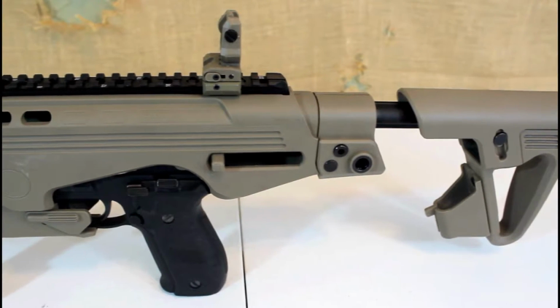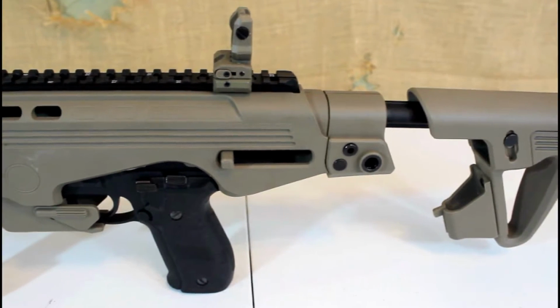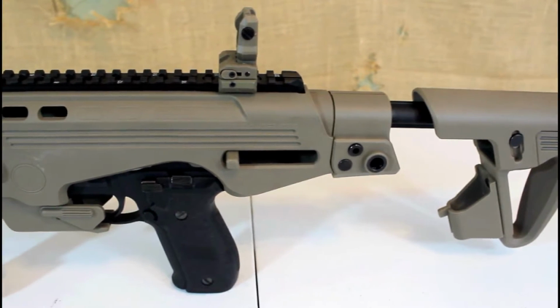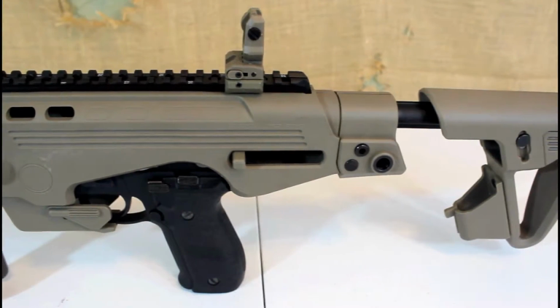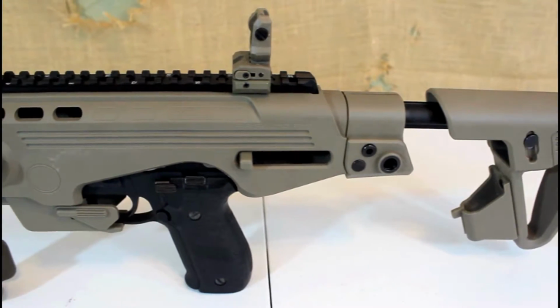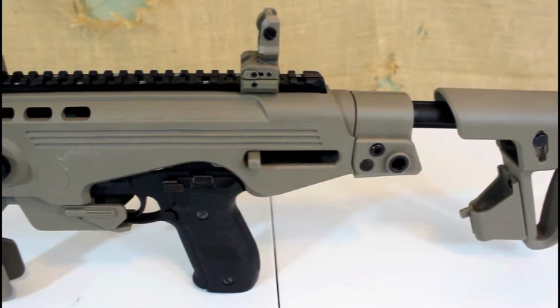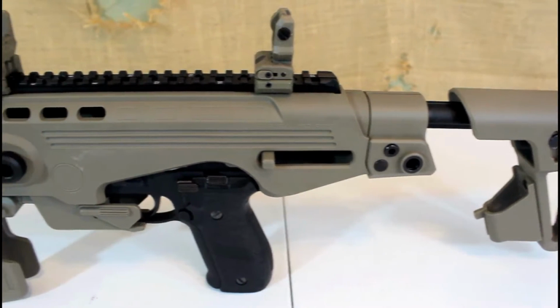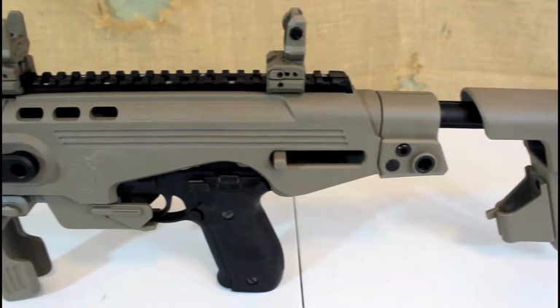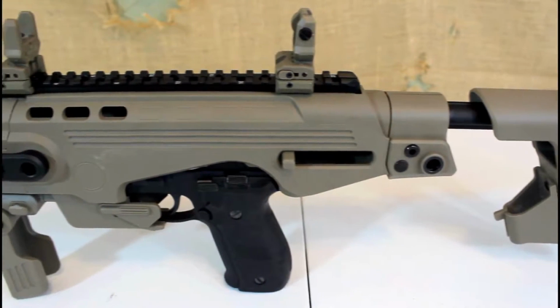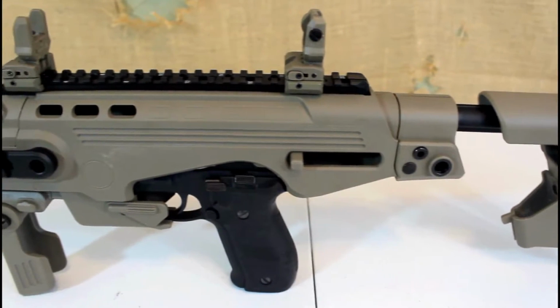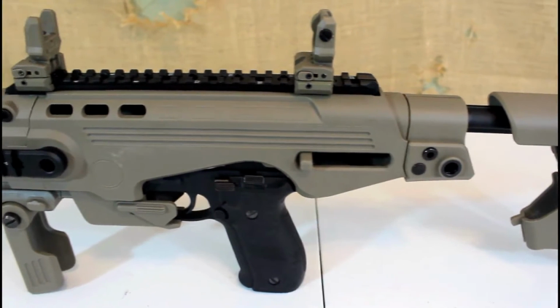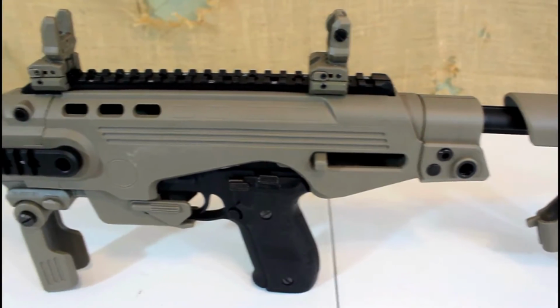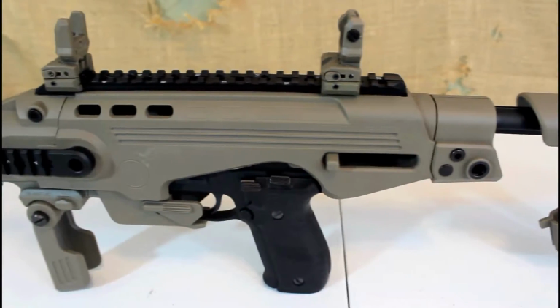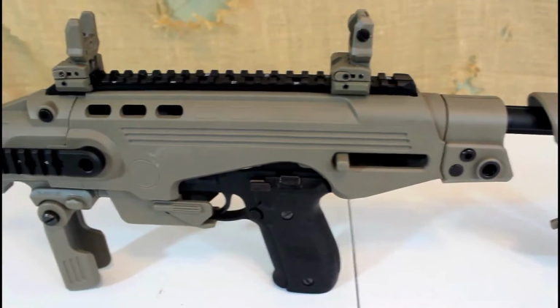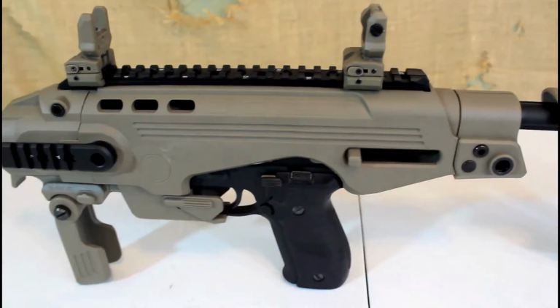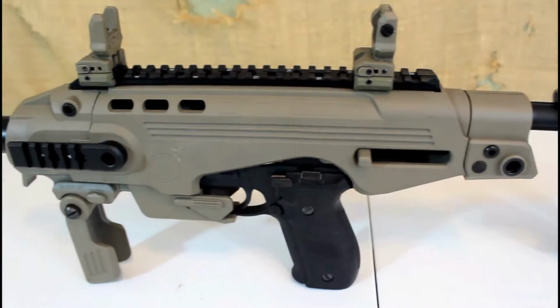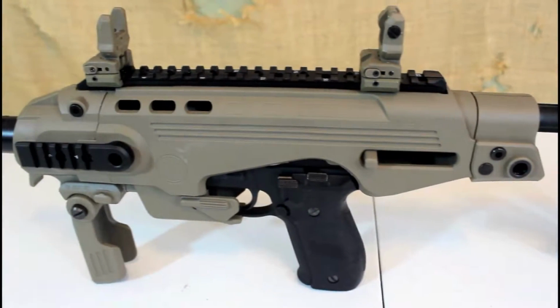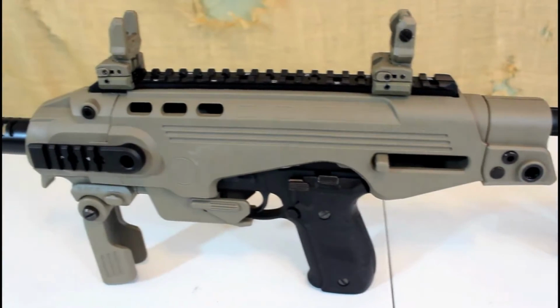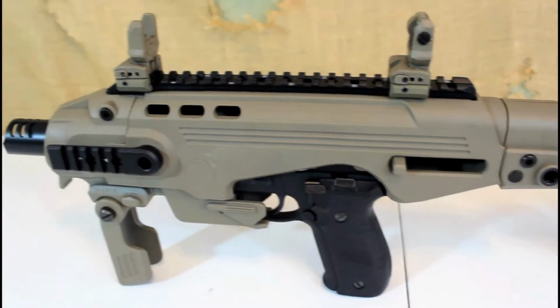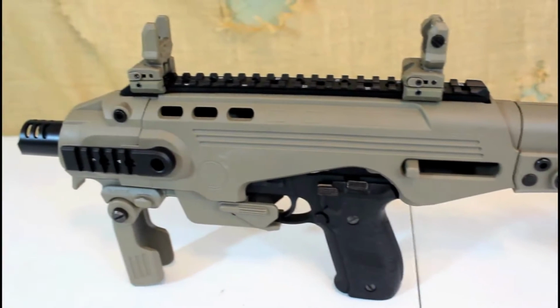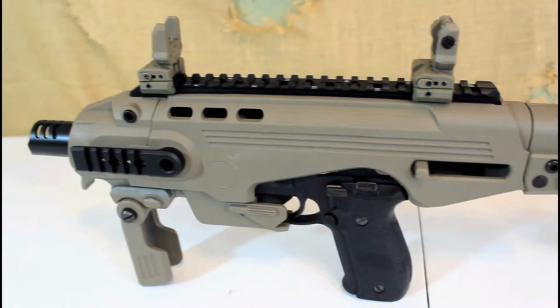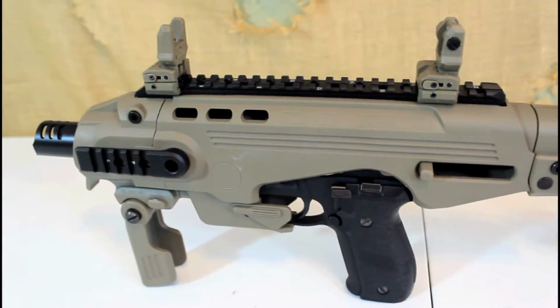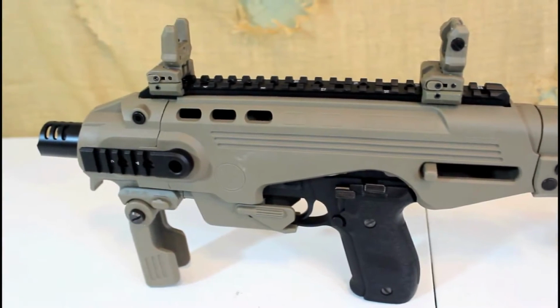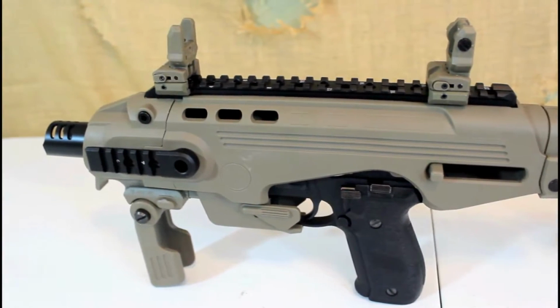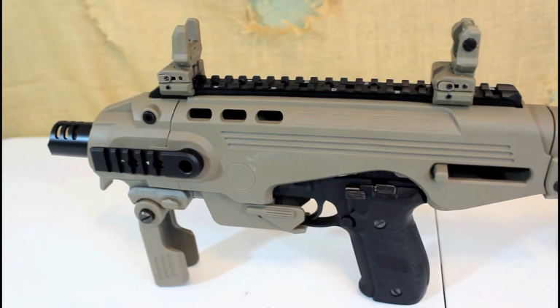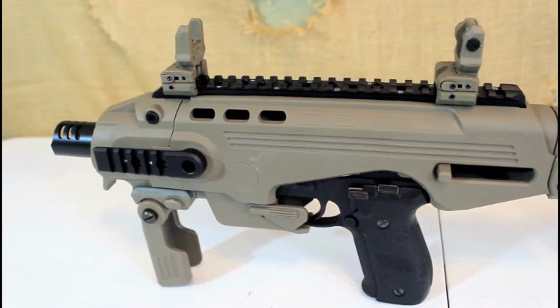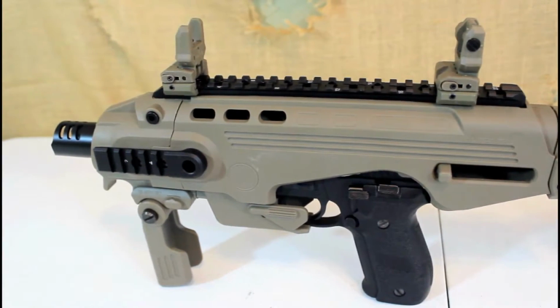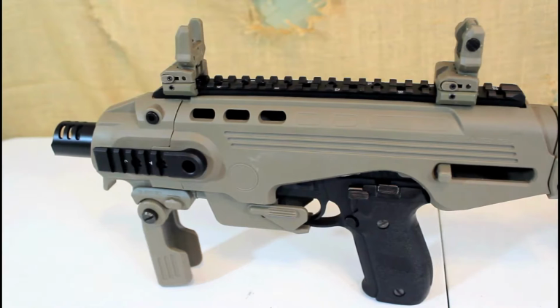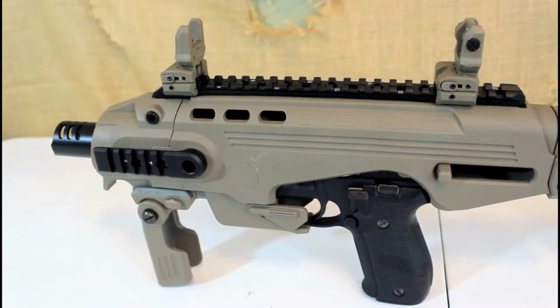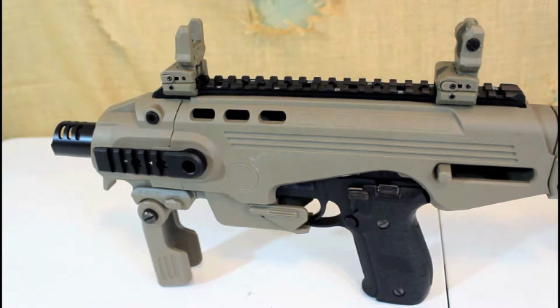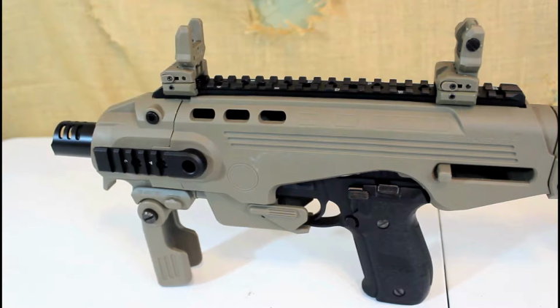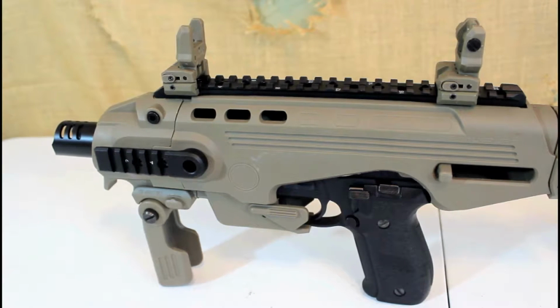Today I'm doing the review on the CAA Ronnie conversion kit for the P226 type pistols.